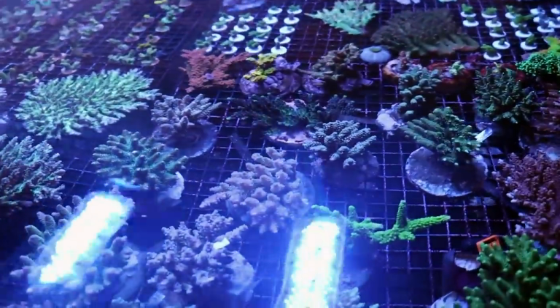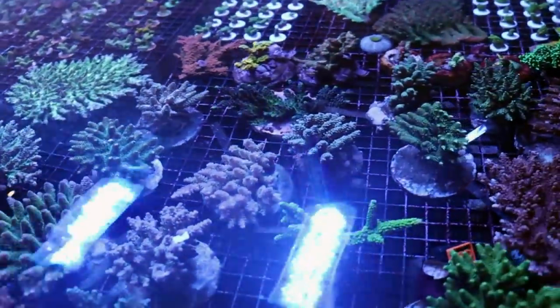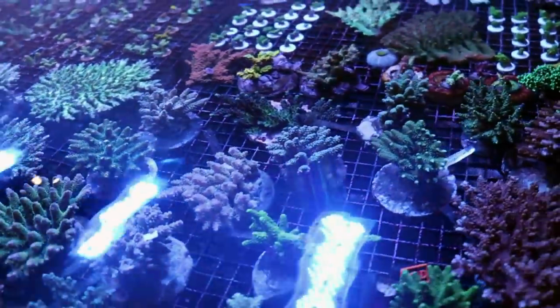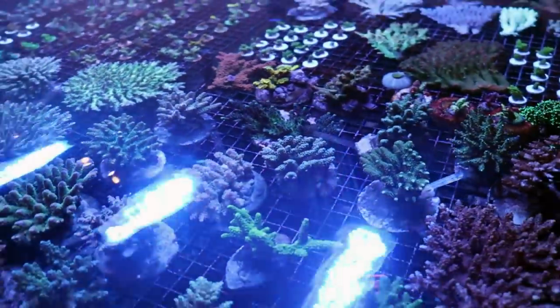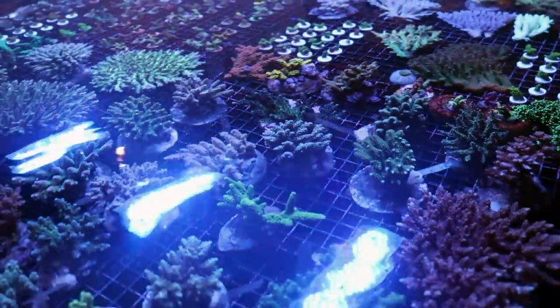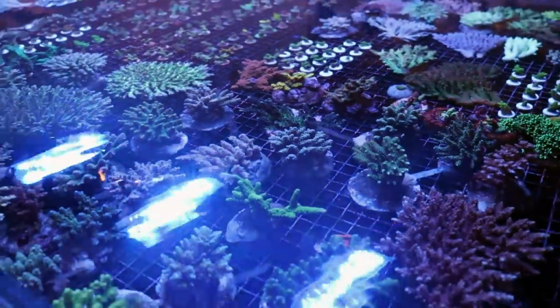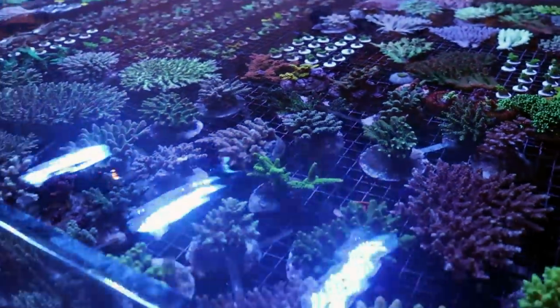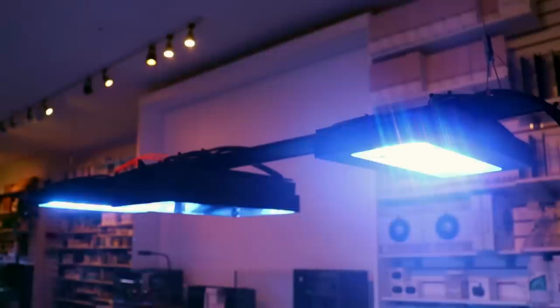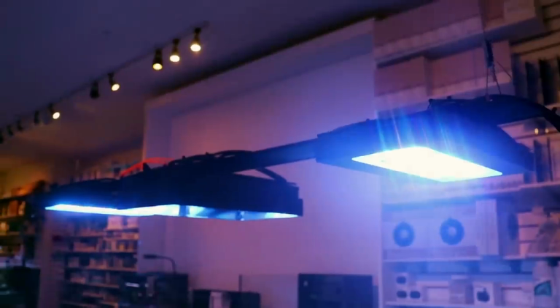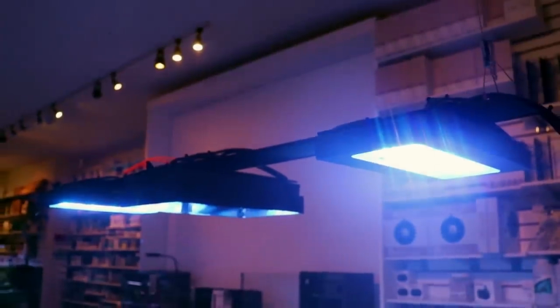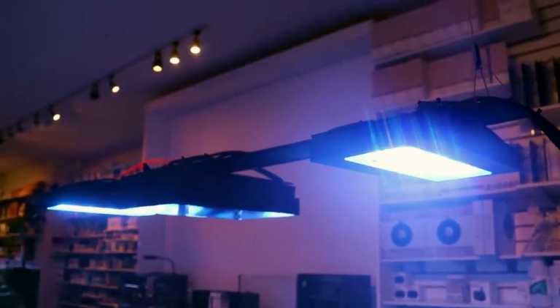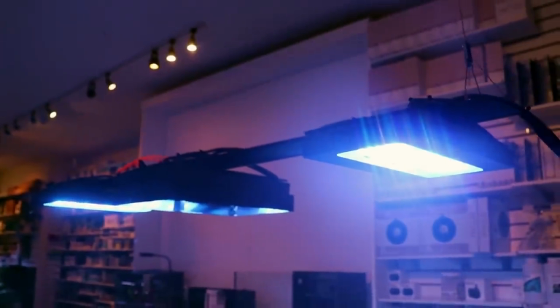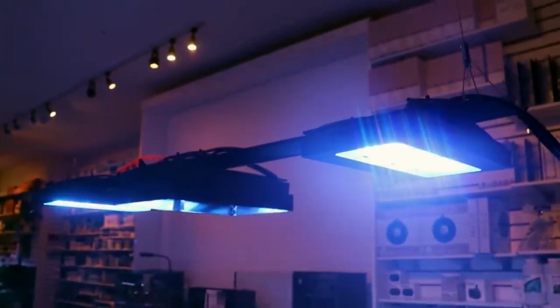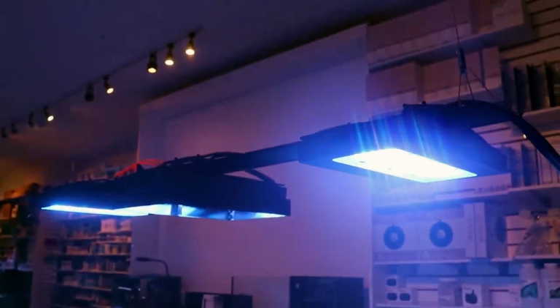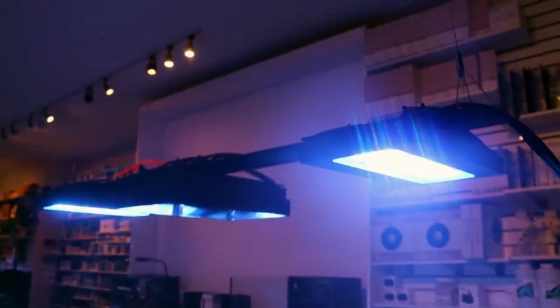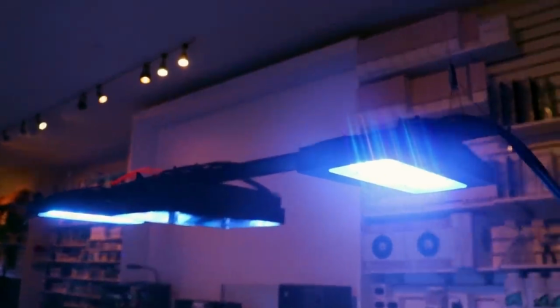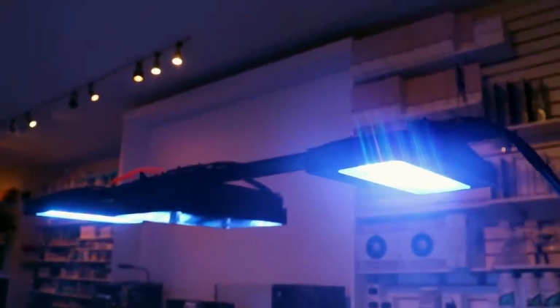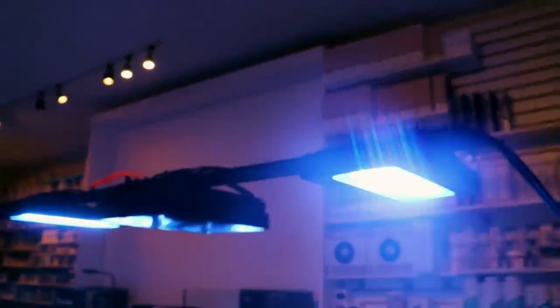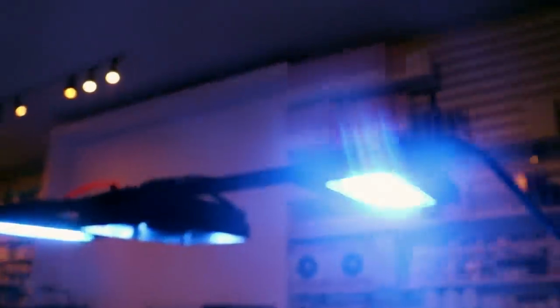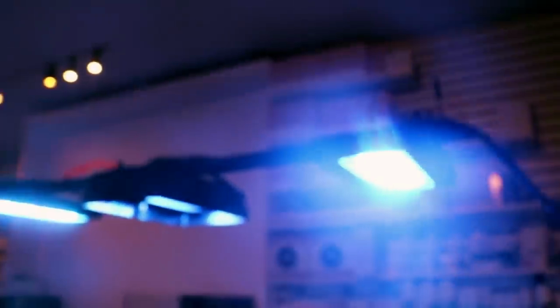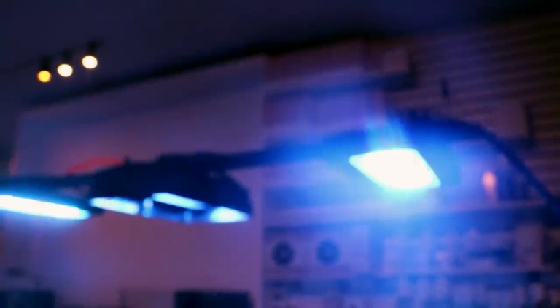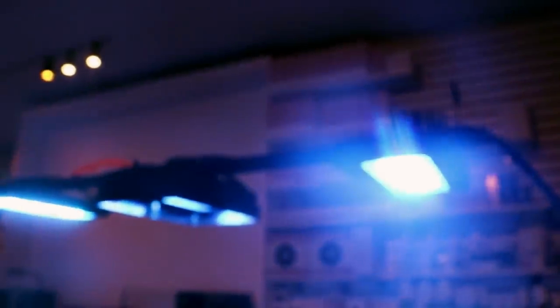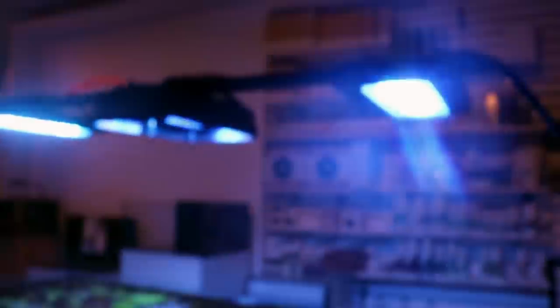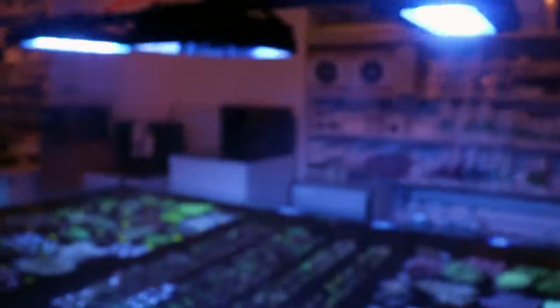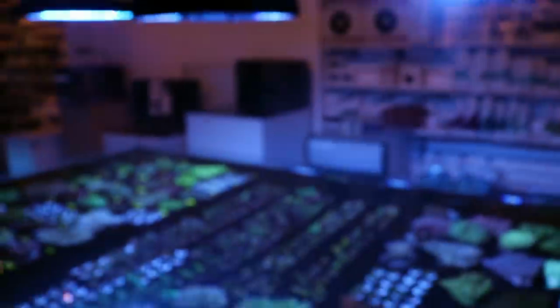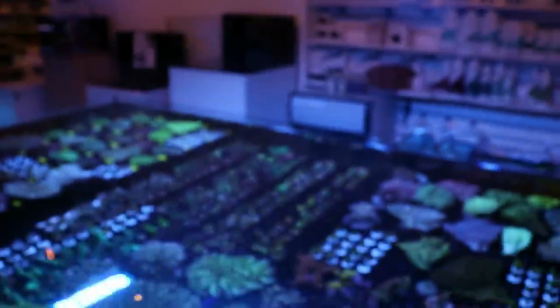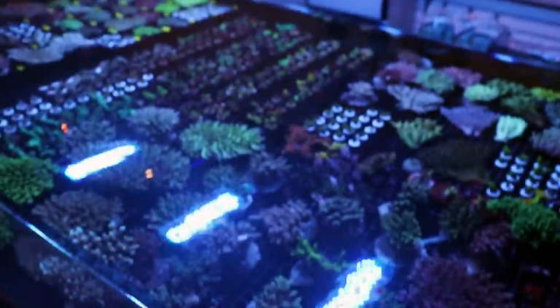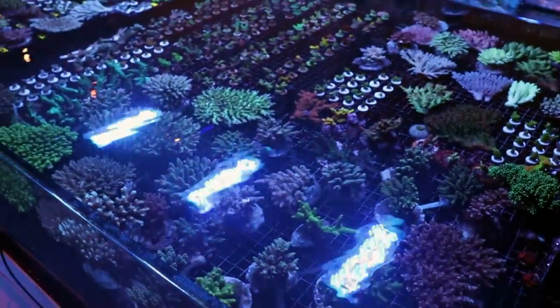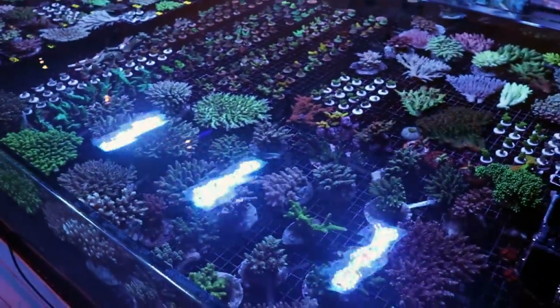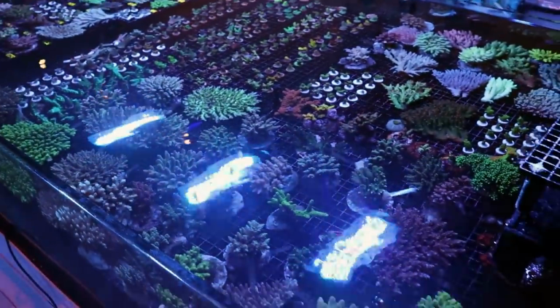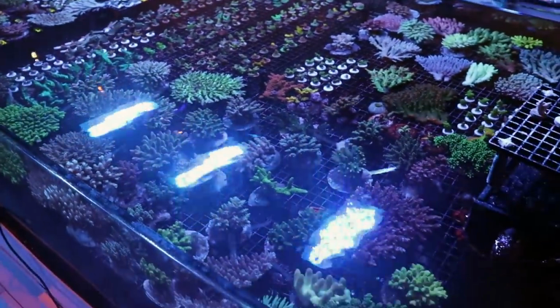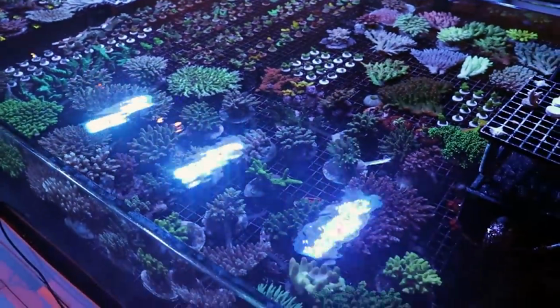Acropora requires stronger light and more flow. We're running the Radeon G6 Blue XR30 — love them. Three of them. Look at the coverage on this tank.